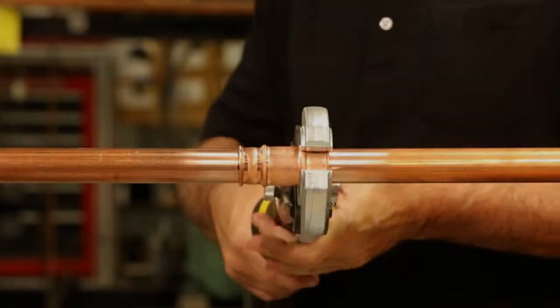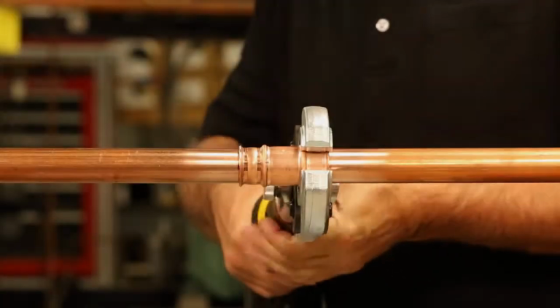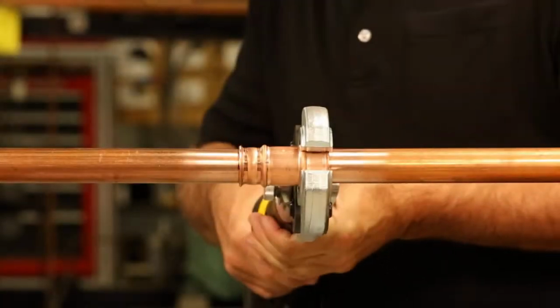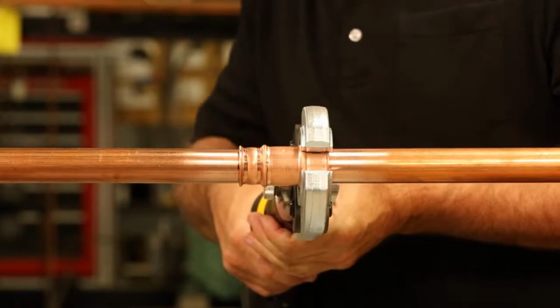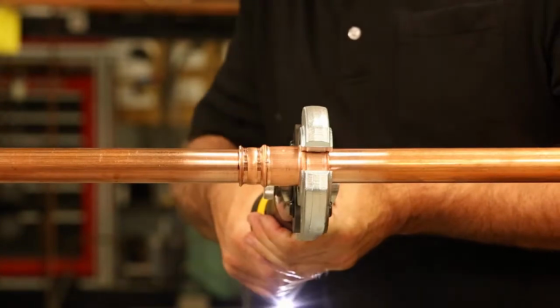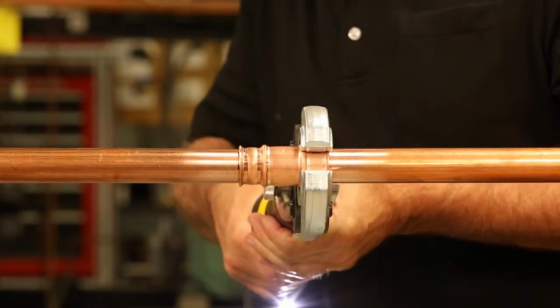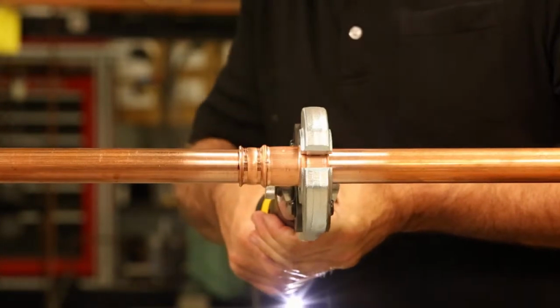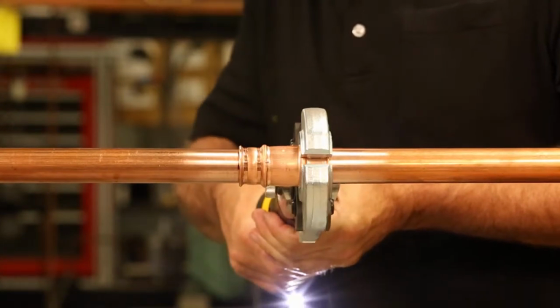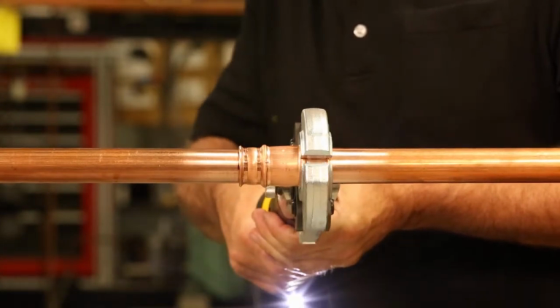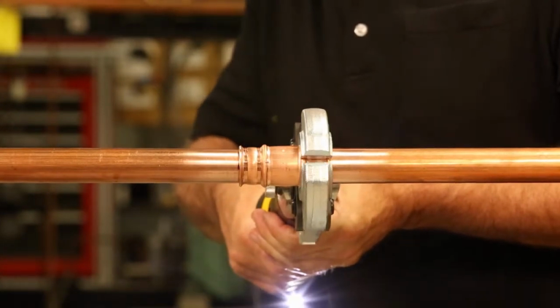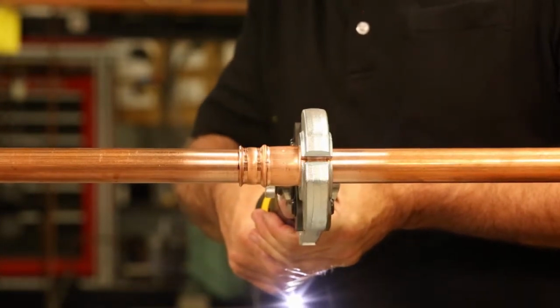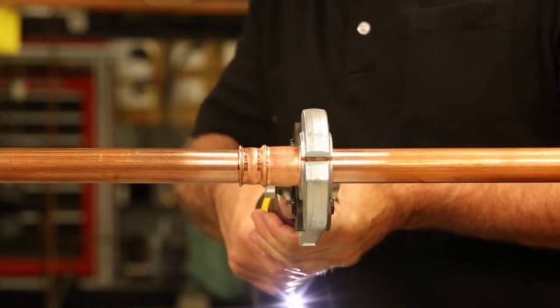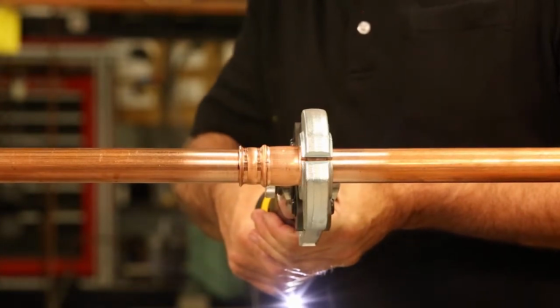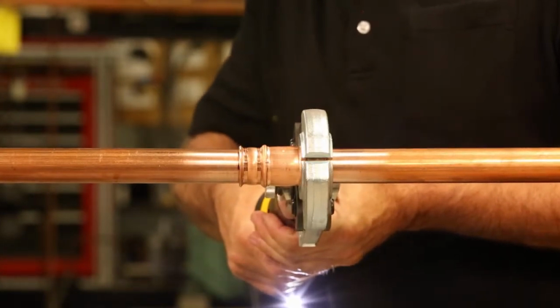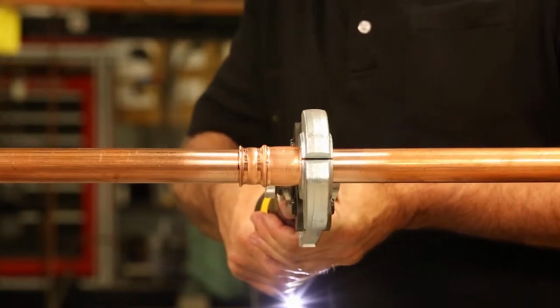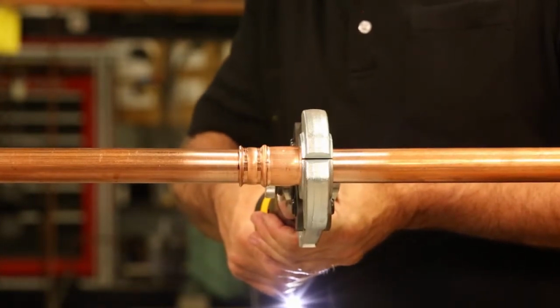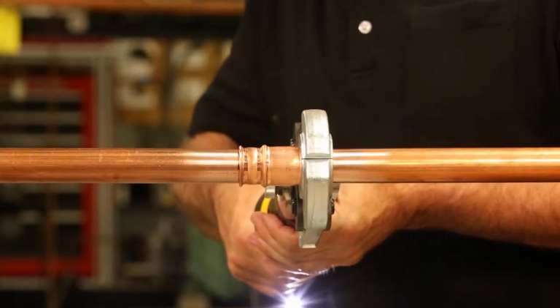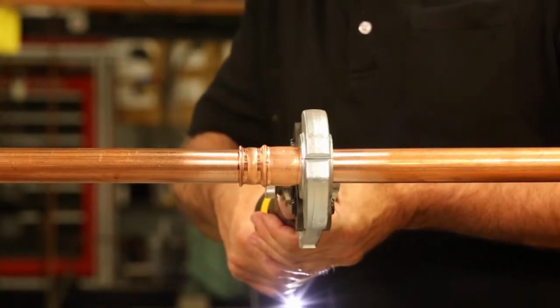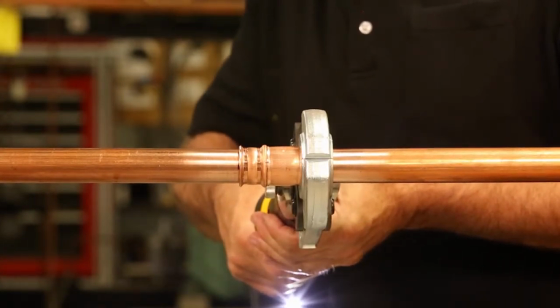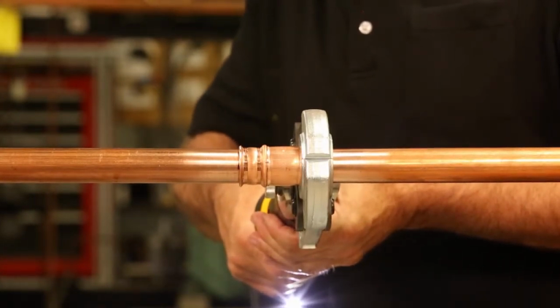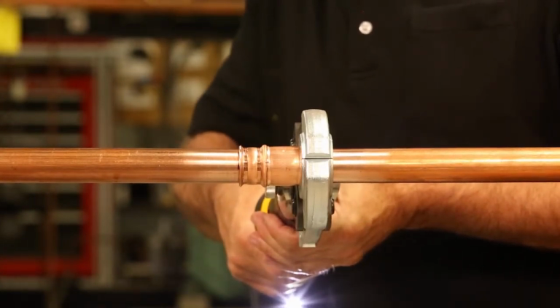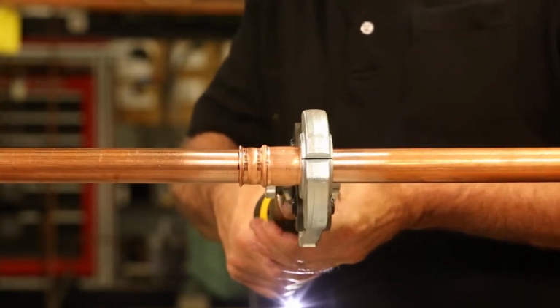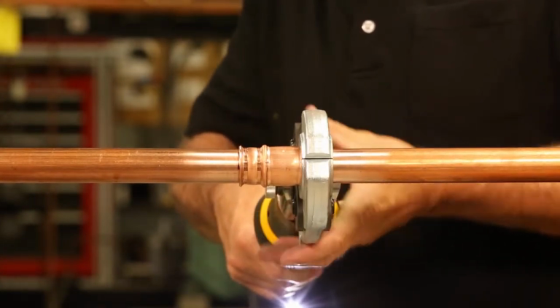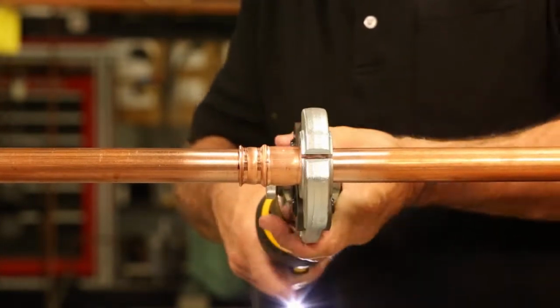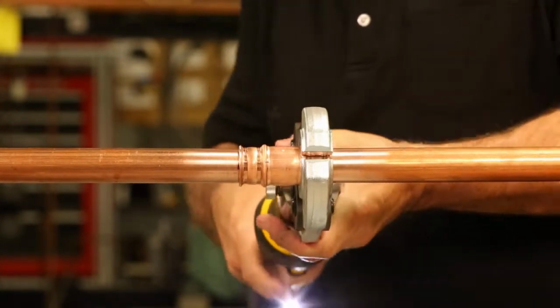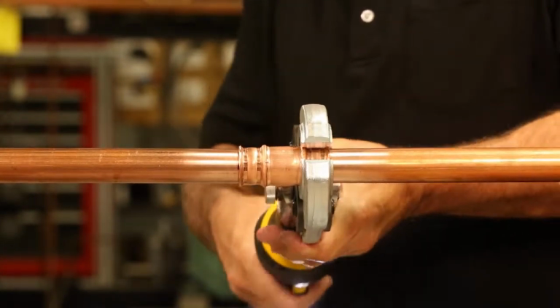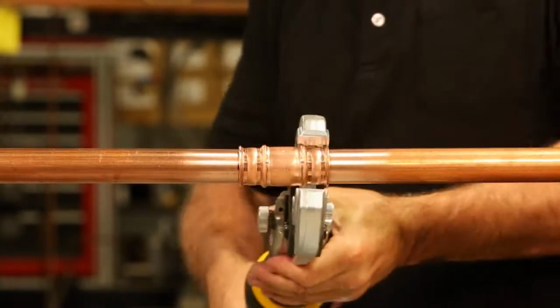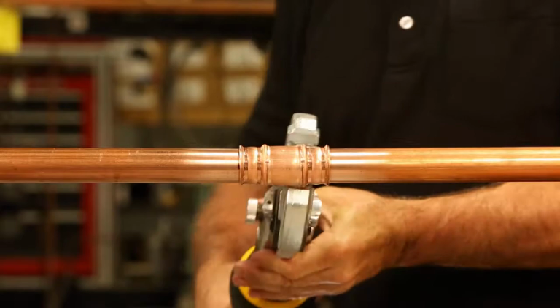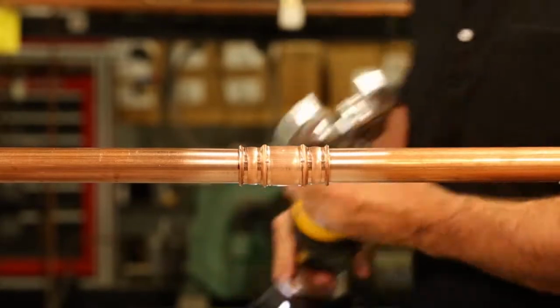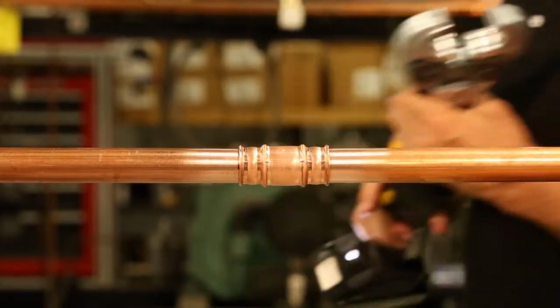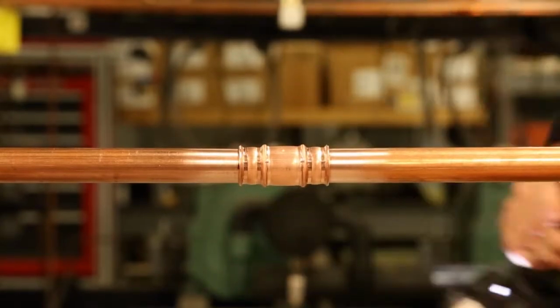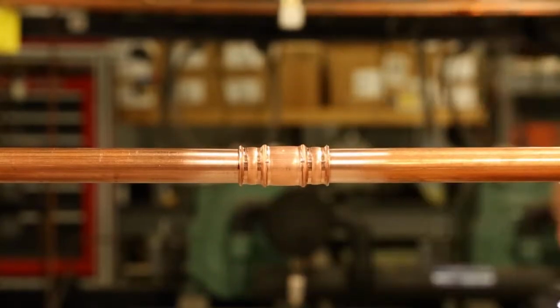ZoomLock is a patented technology based on the simple concept of crimping, and it's all very easy to do.